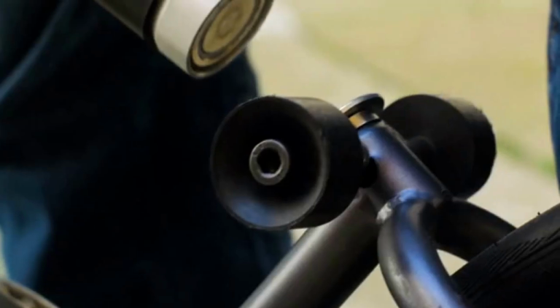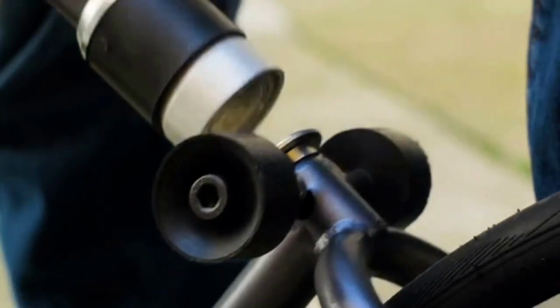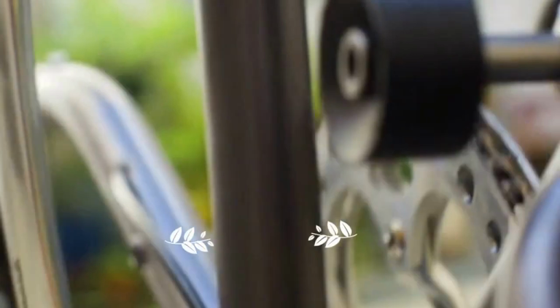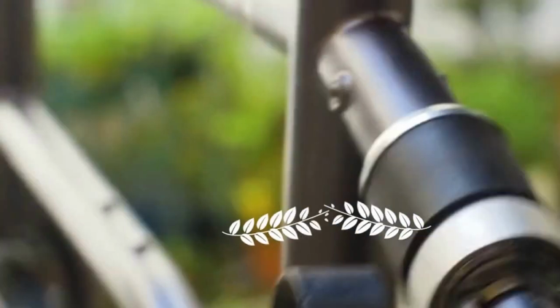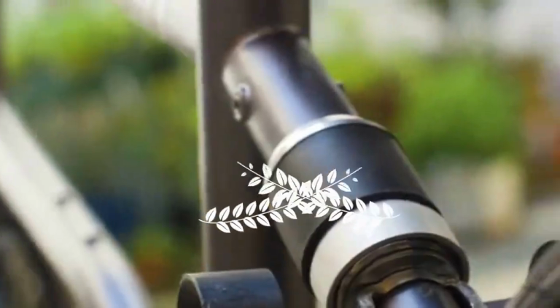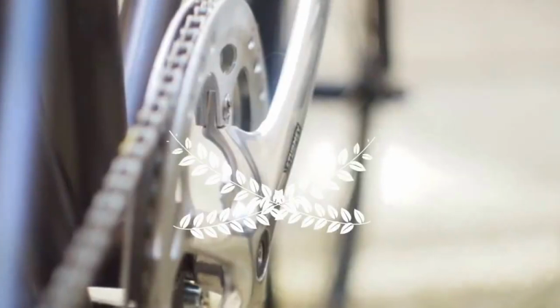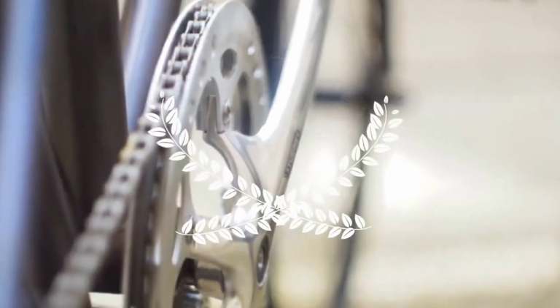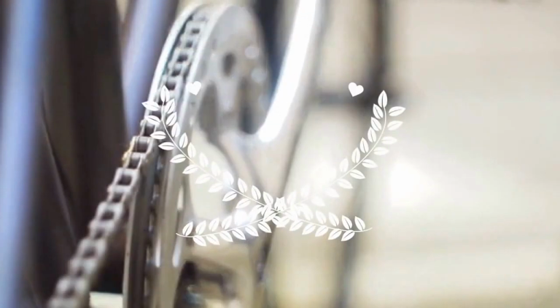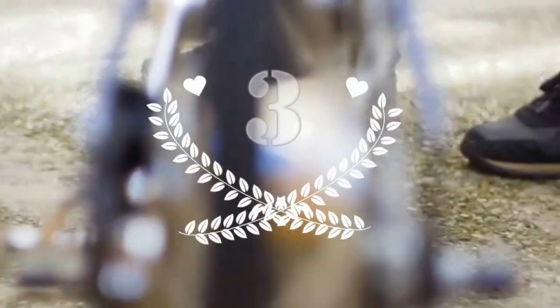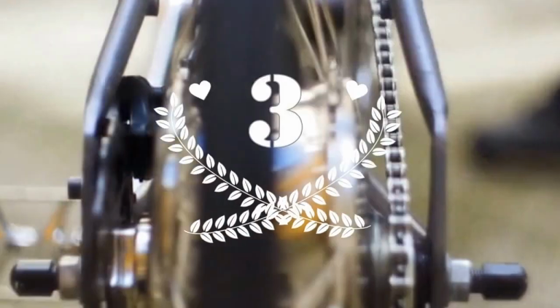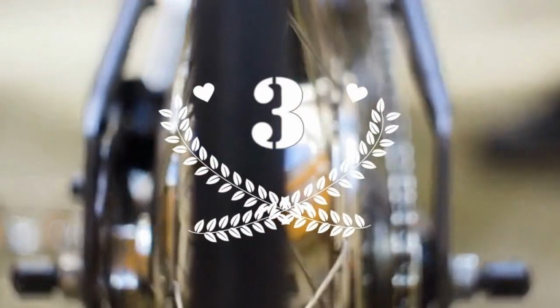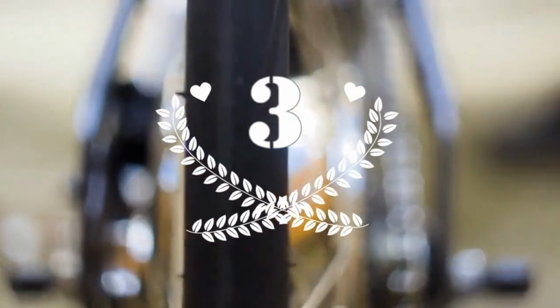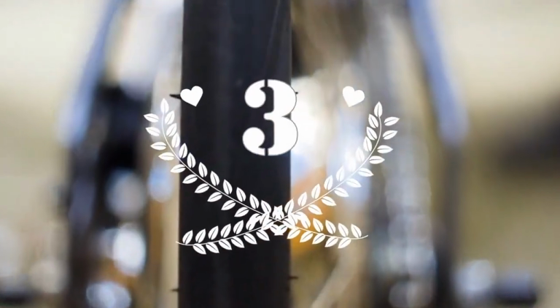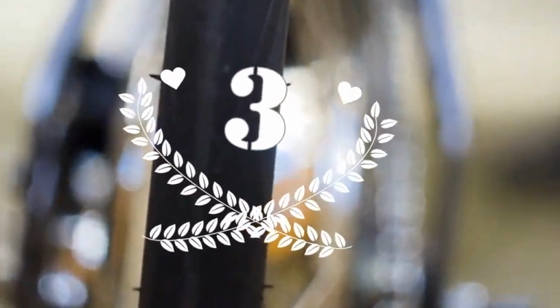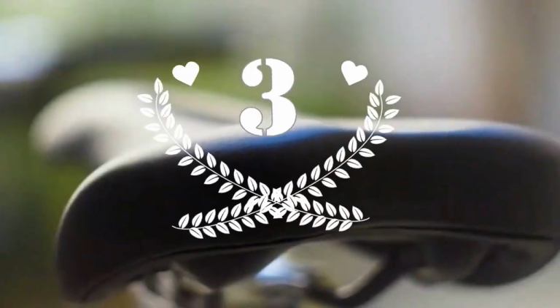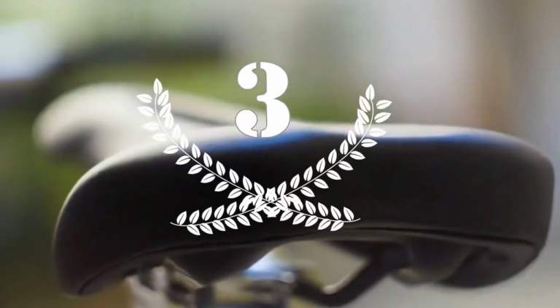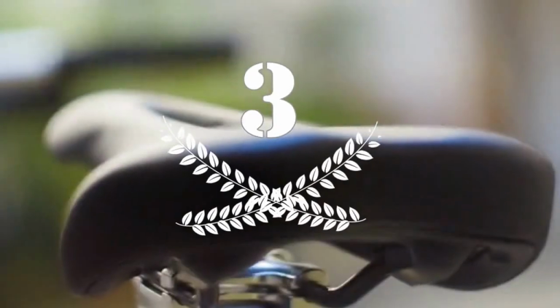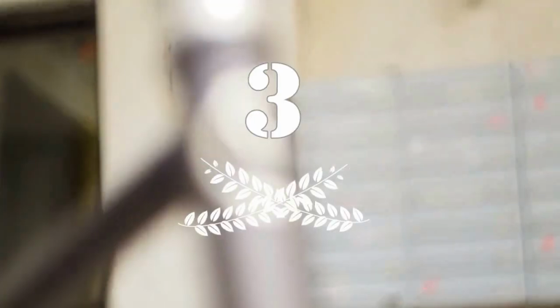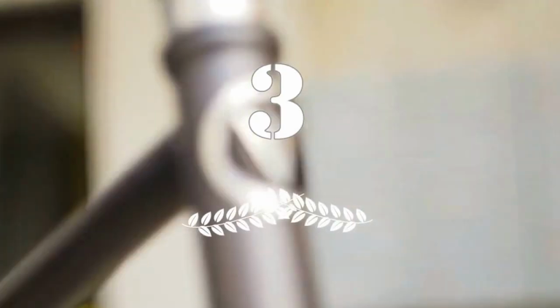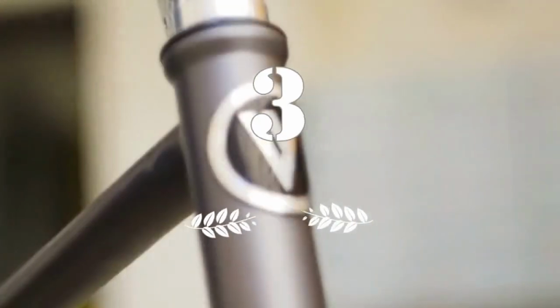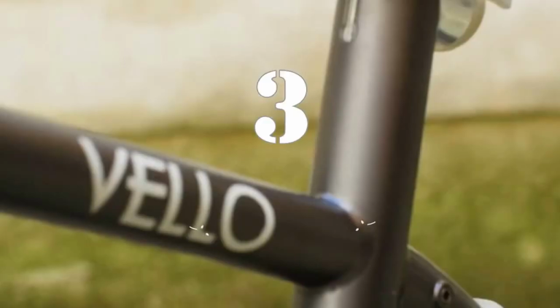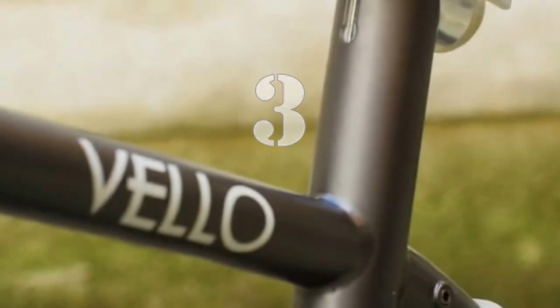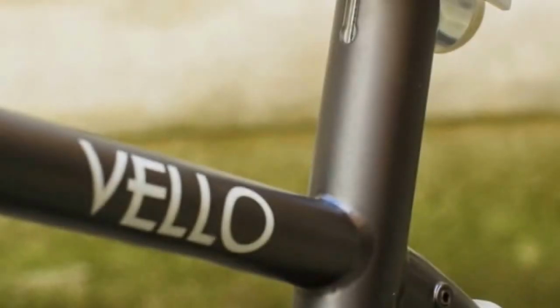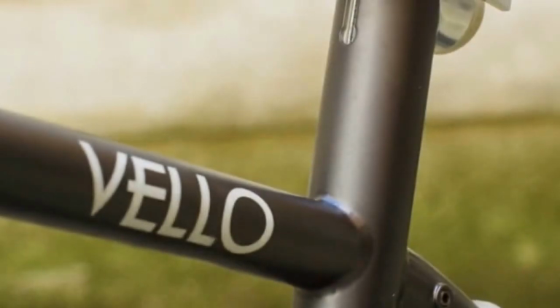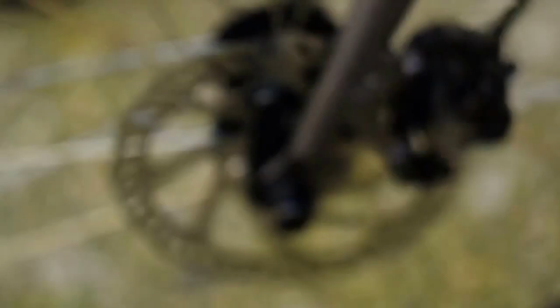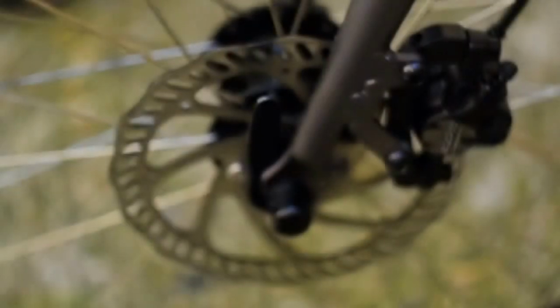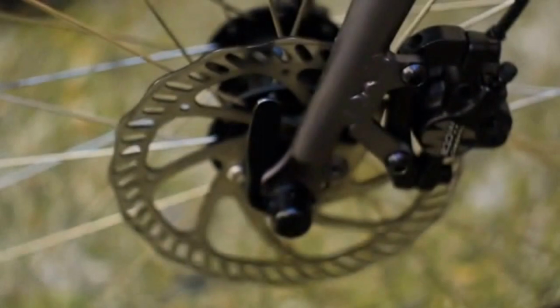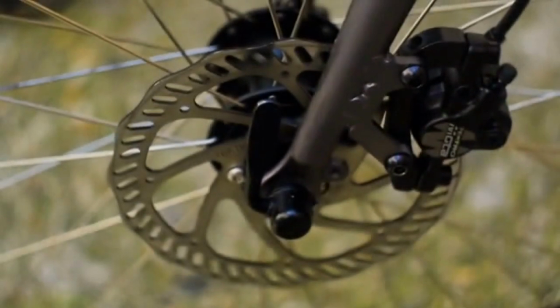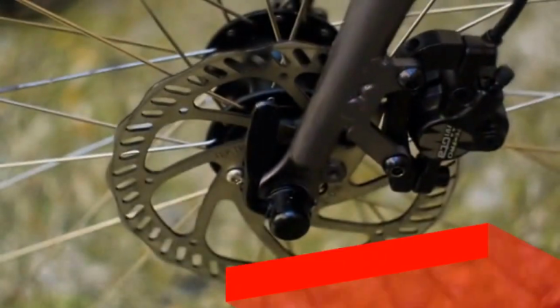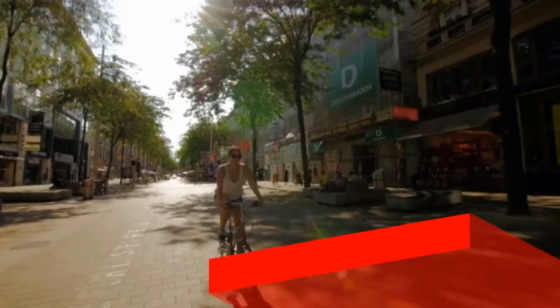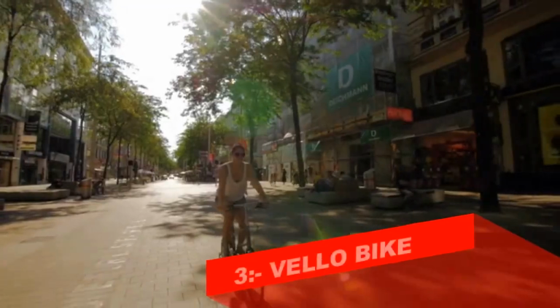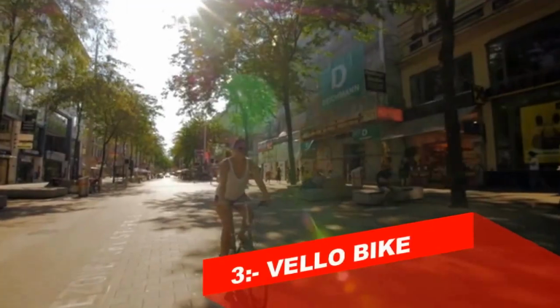Velo Bike — lighter, smarter, and more compact than any other electric folding bike on the market. Unique technology, unique you.